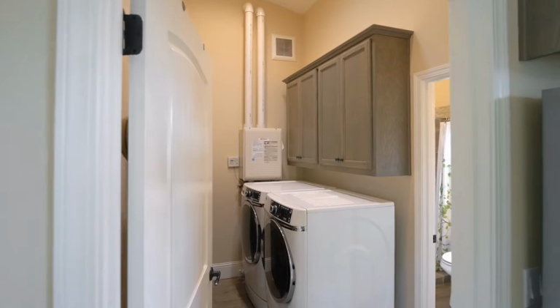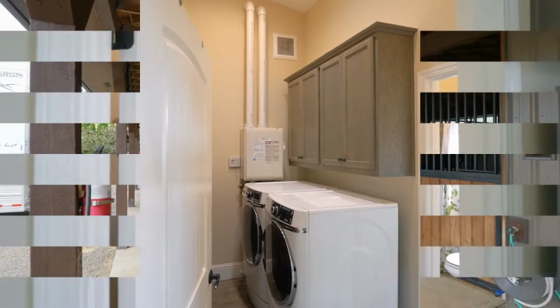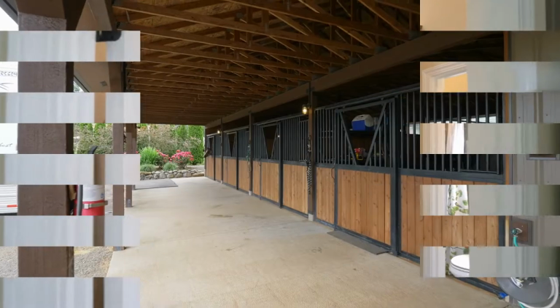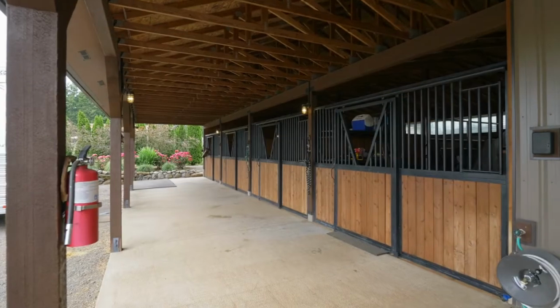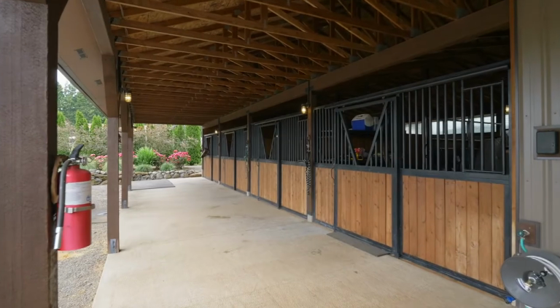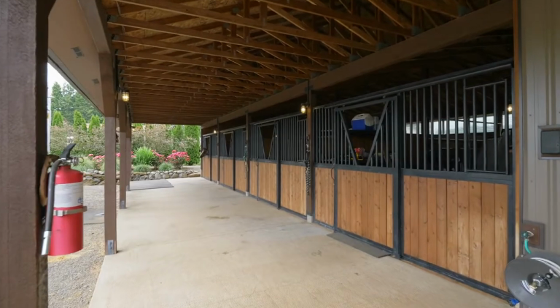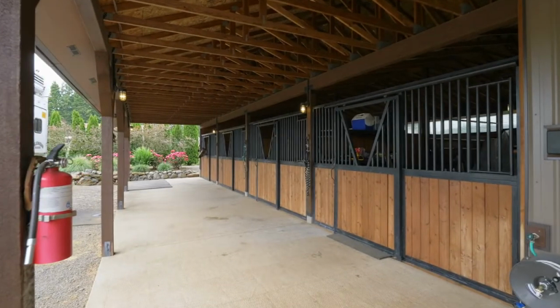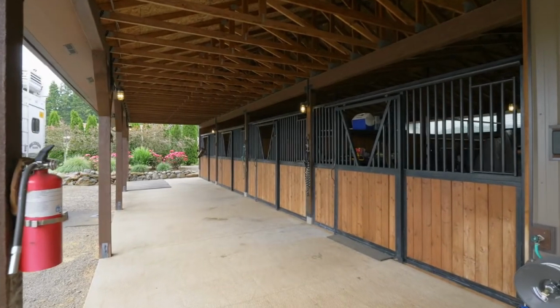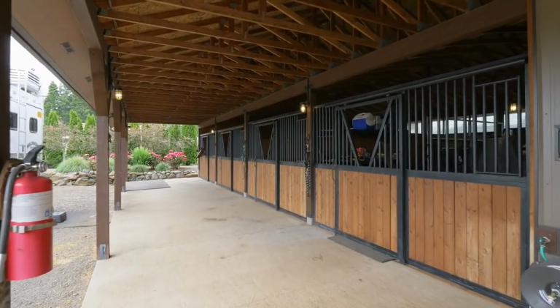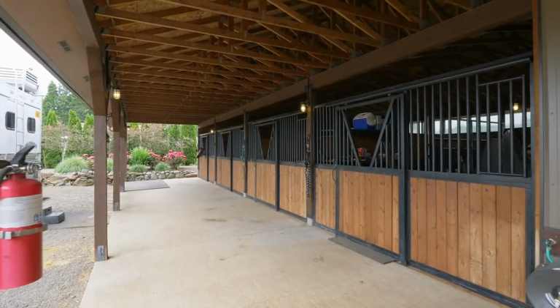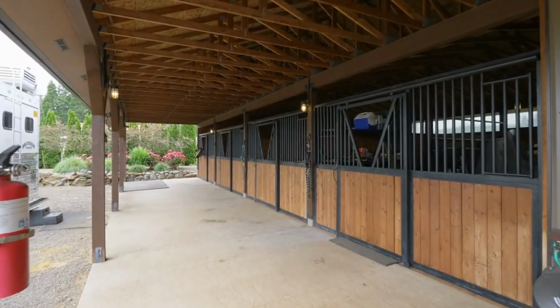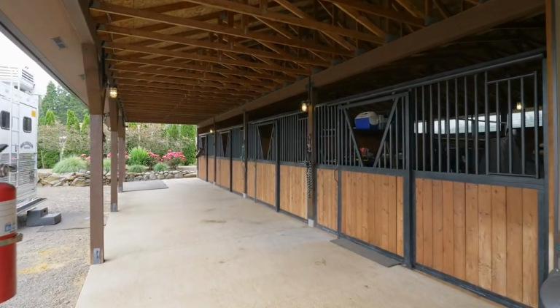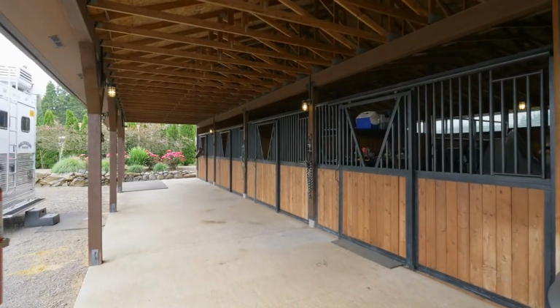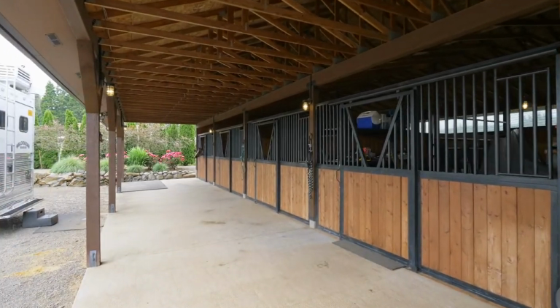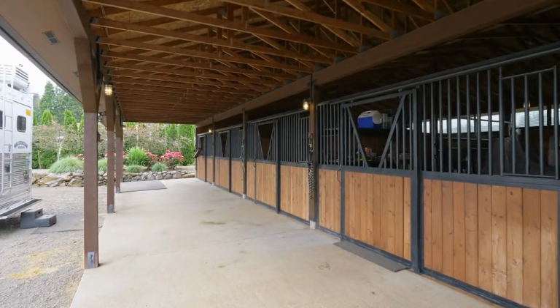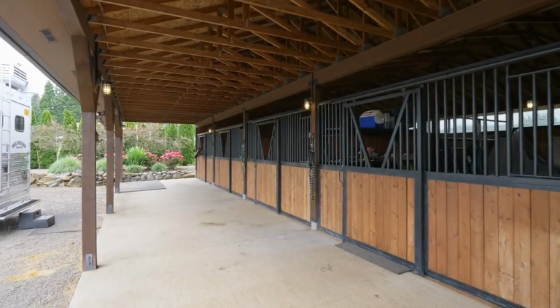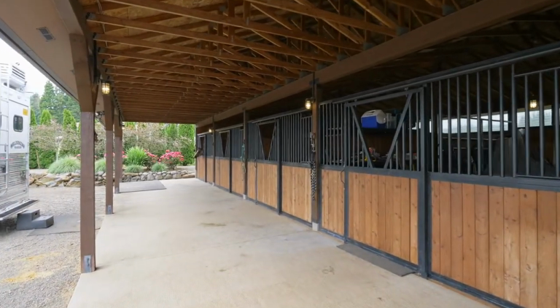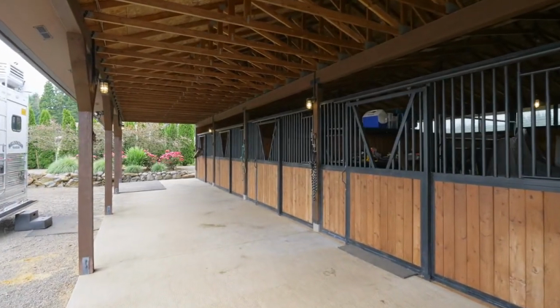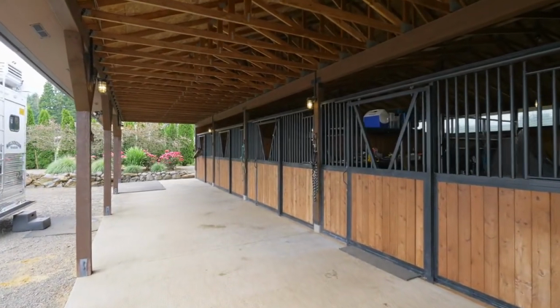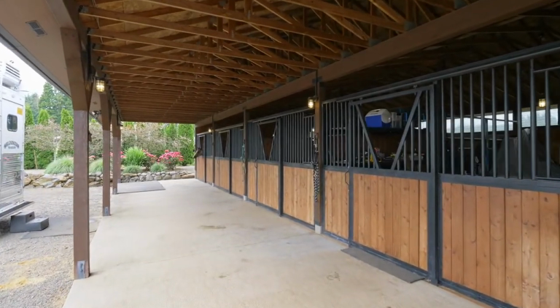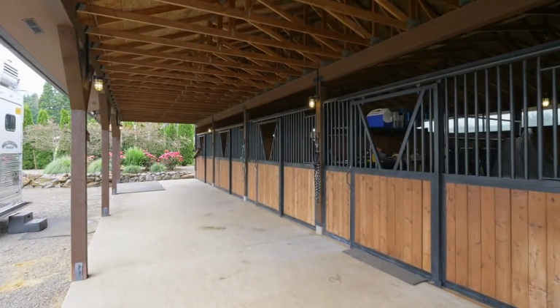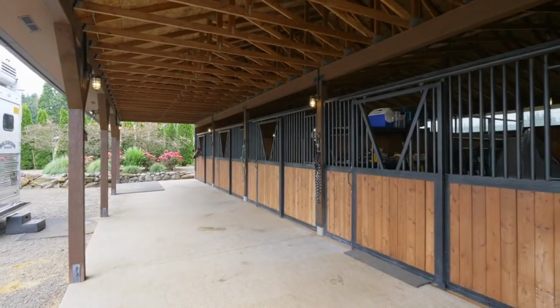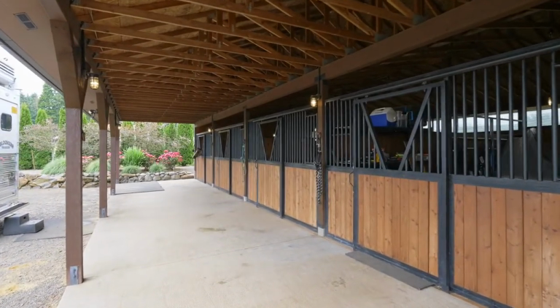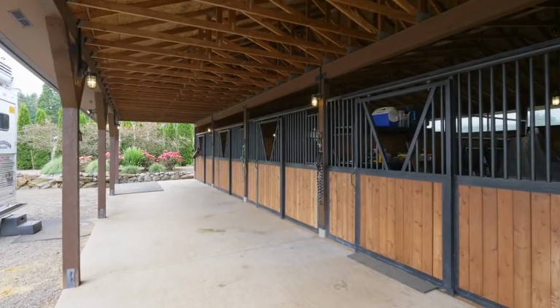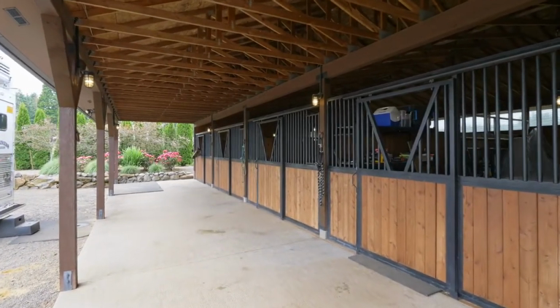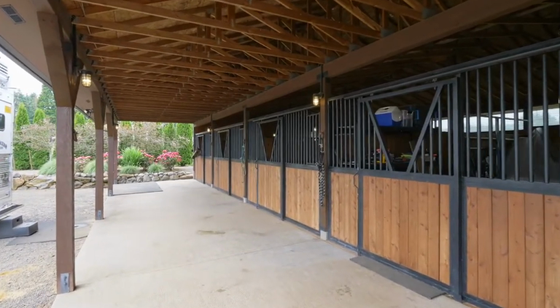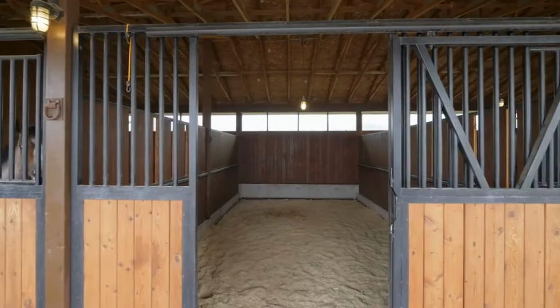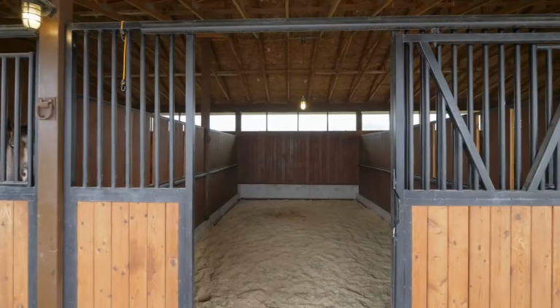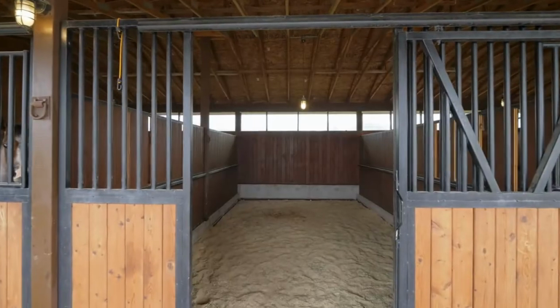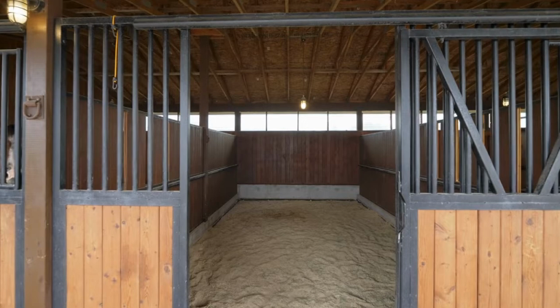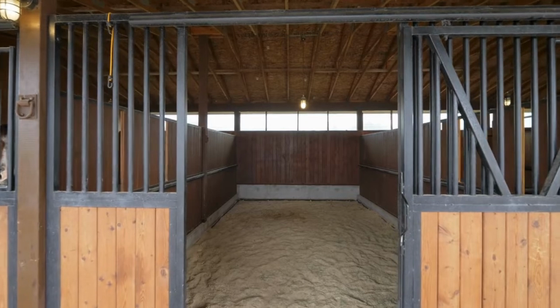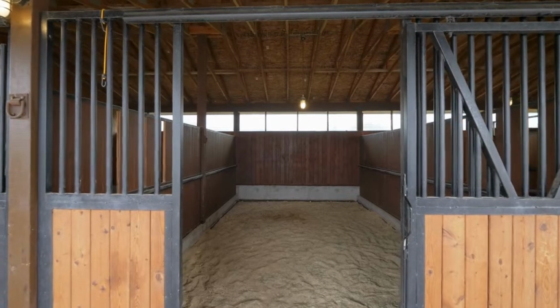The 78 by 24 foot stable includes four stalls of quality construction.